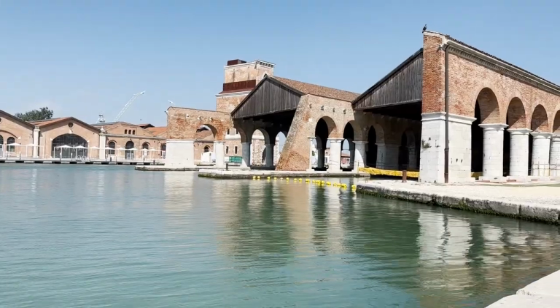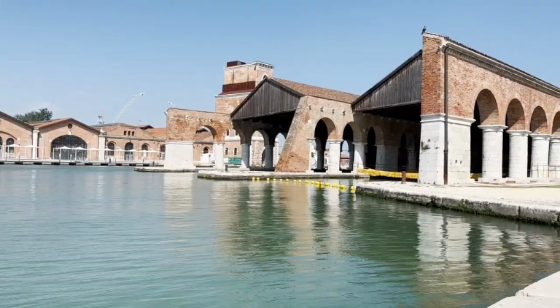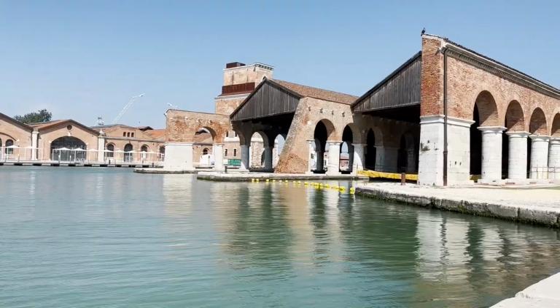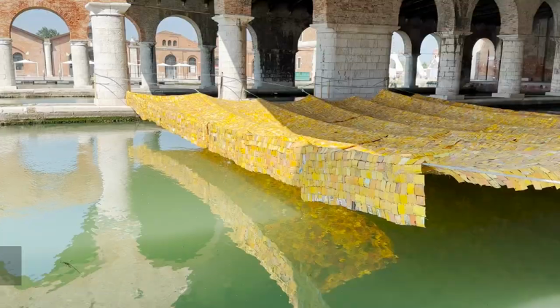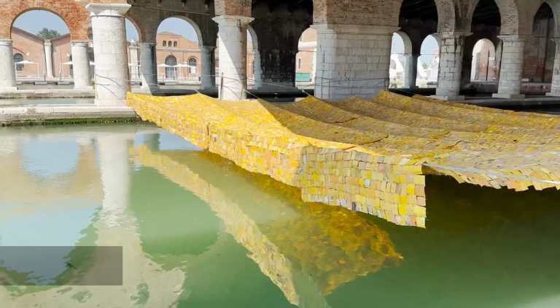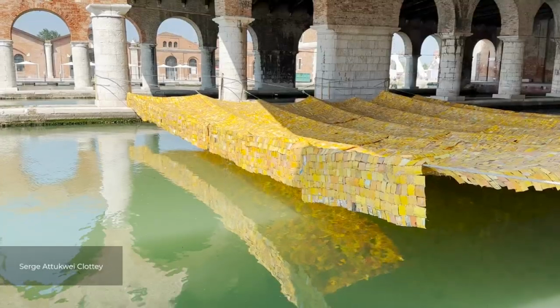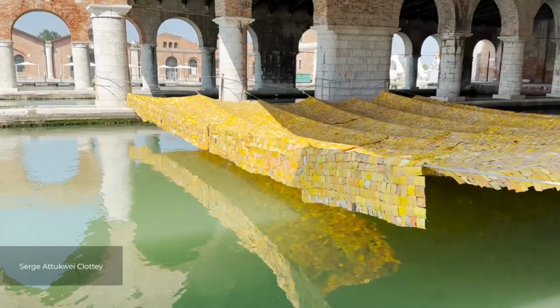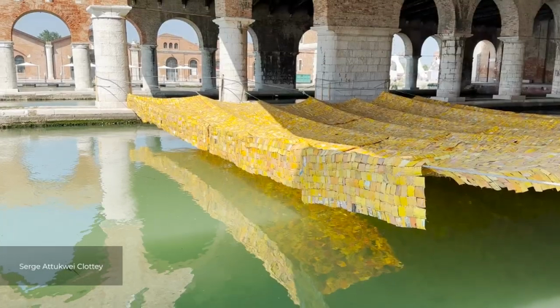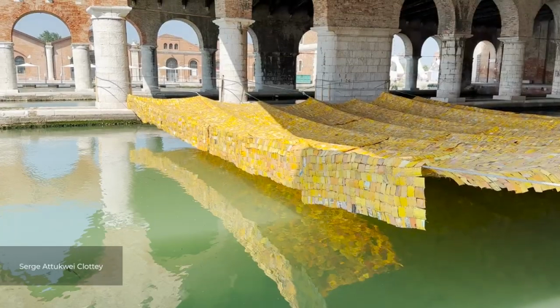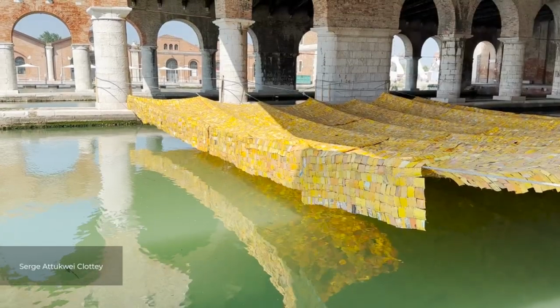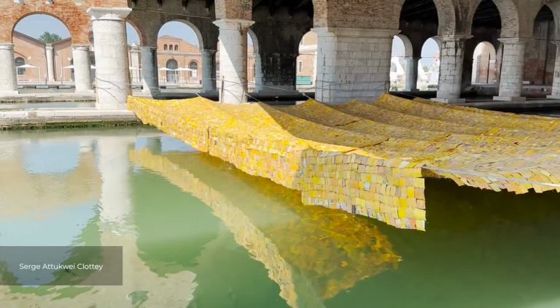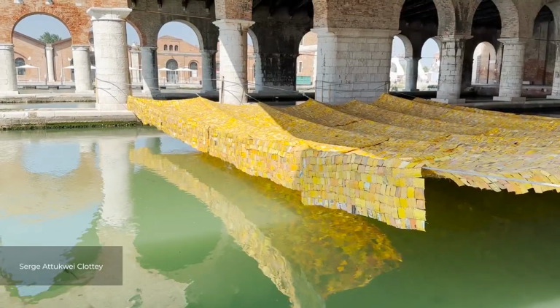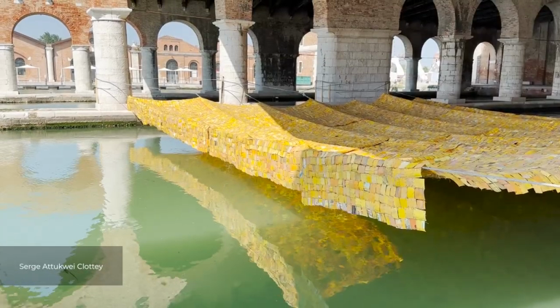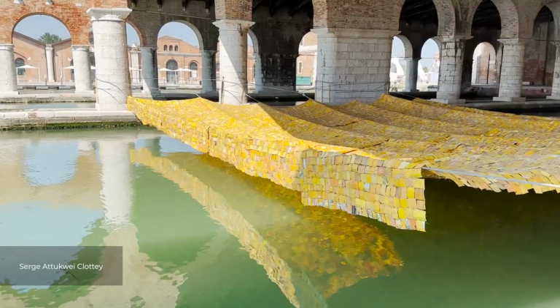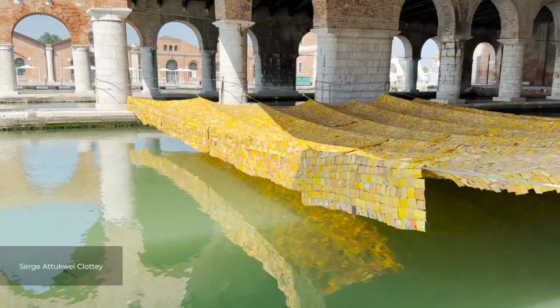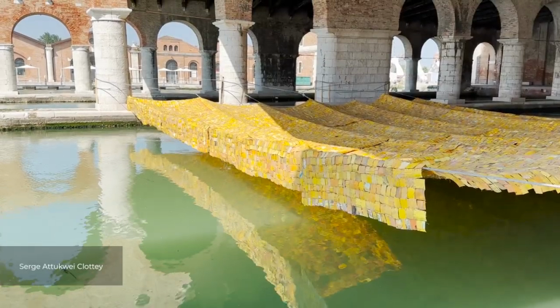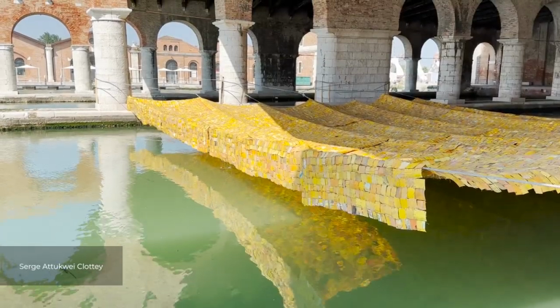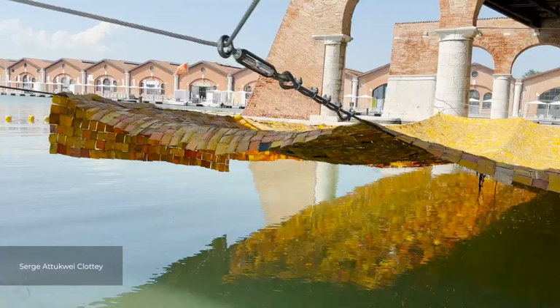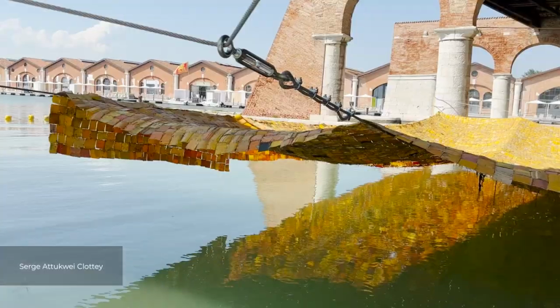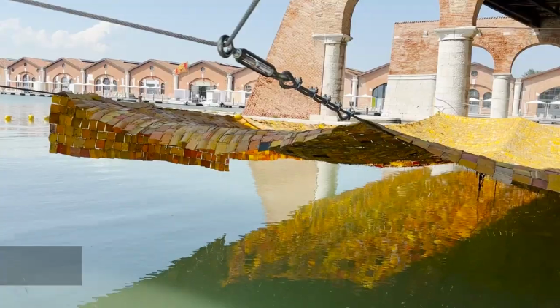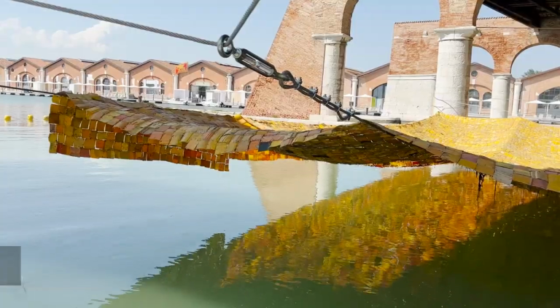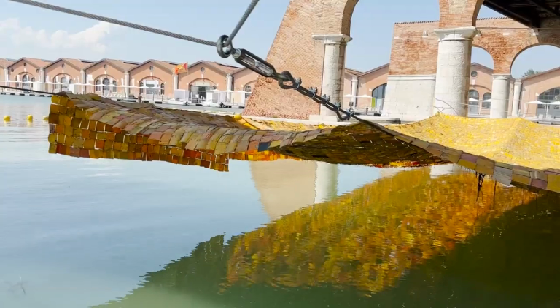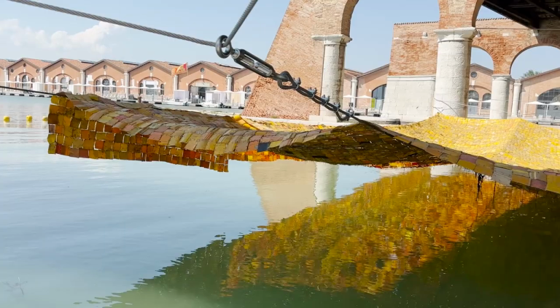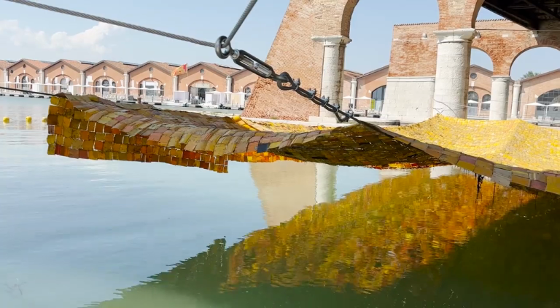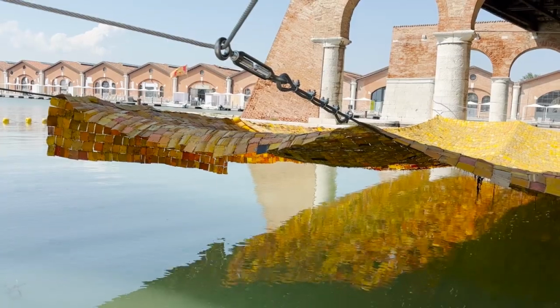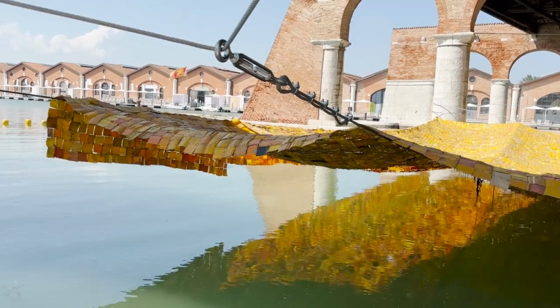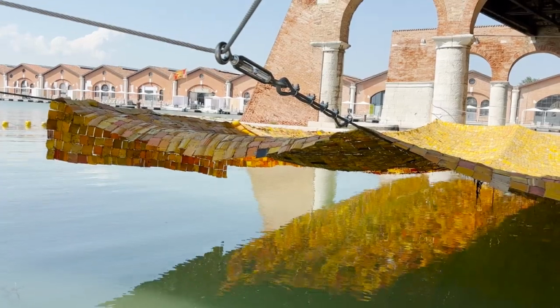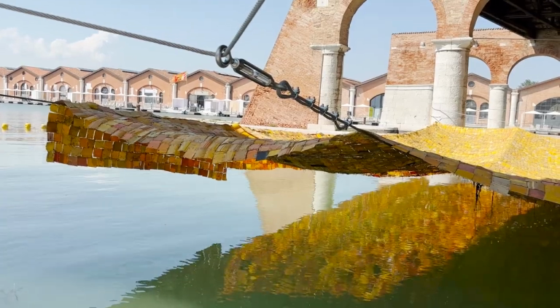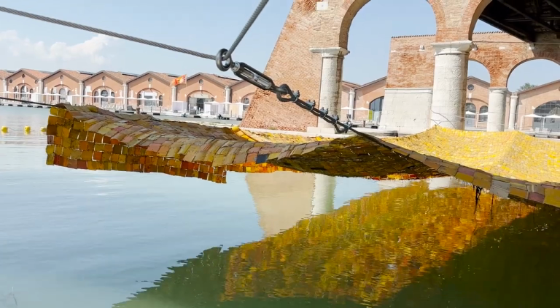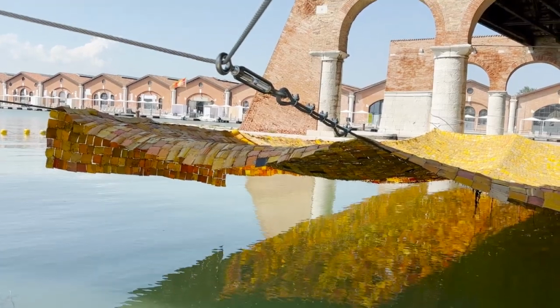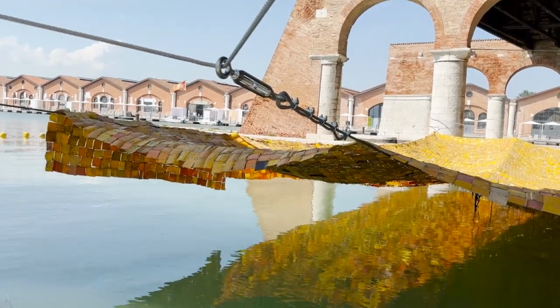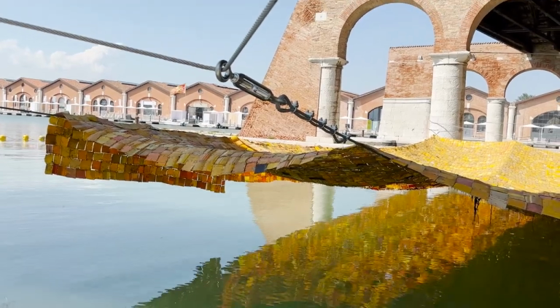If you would like to gain insight into this year's Architecture Biennale, make sure to check out the video in the top right corner.